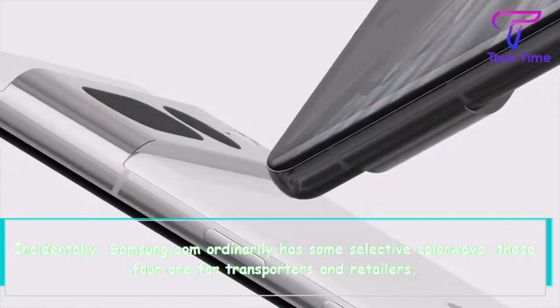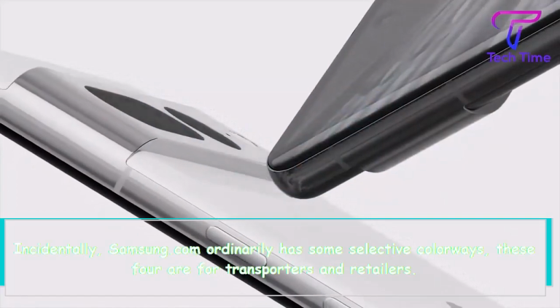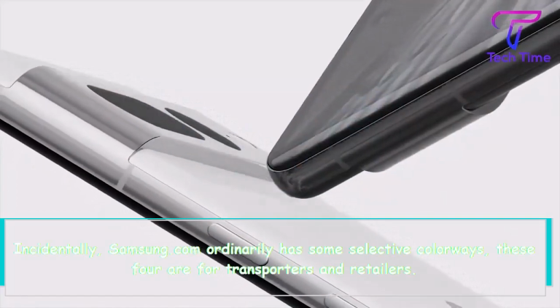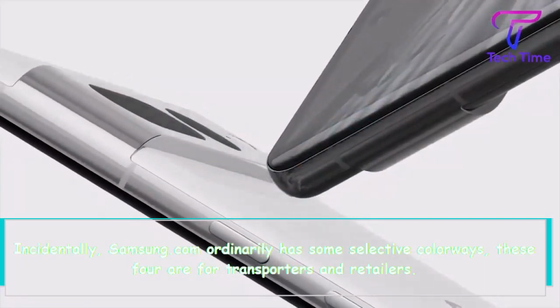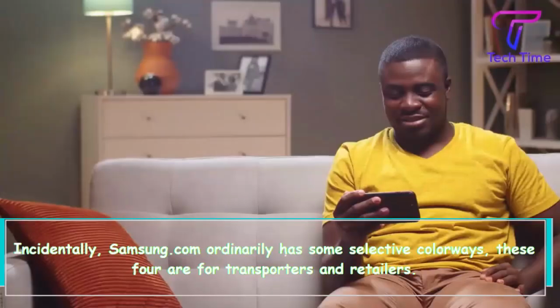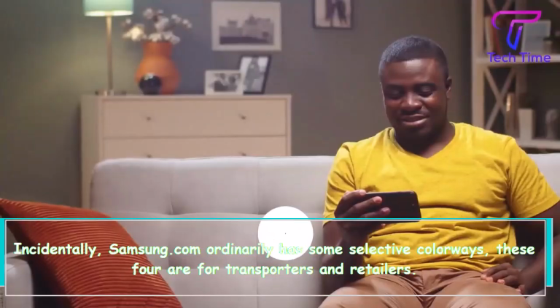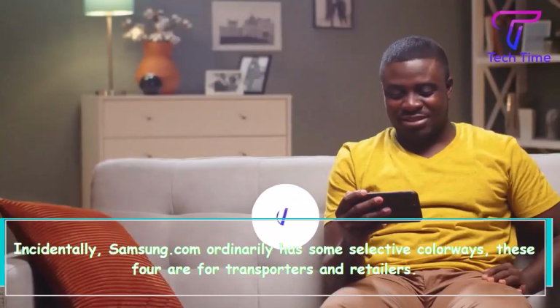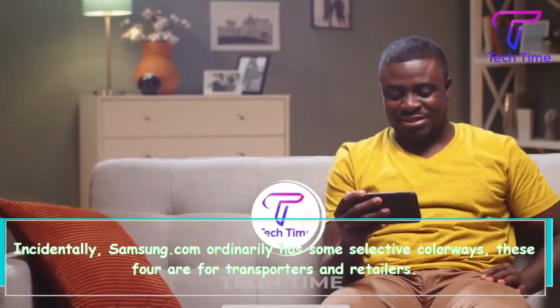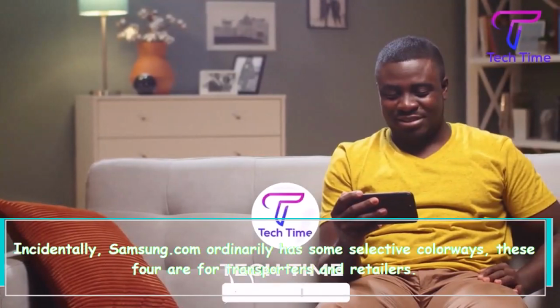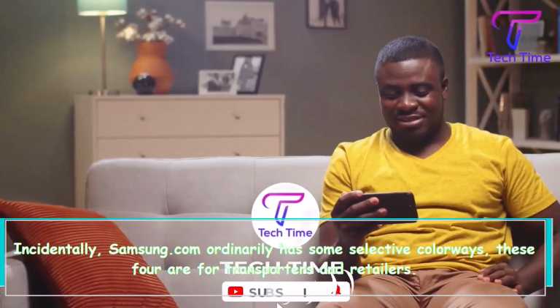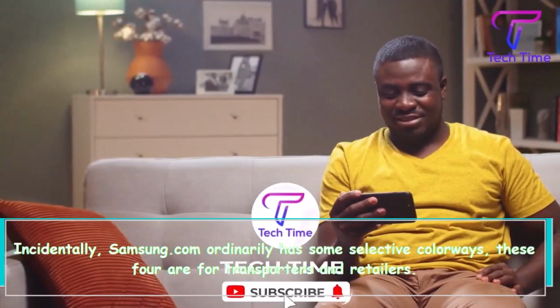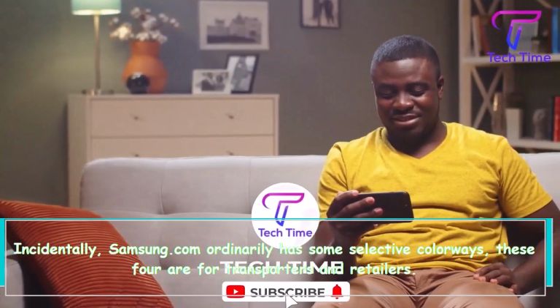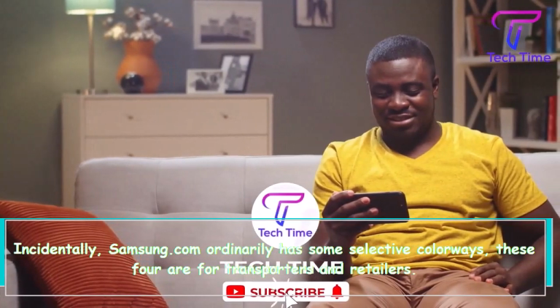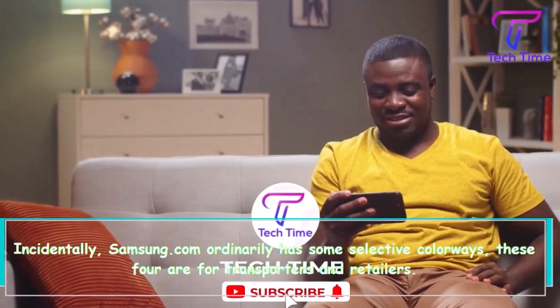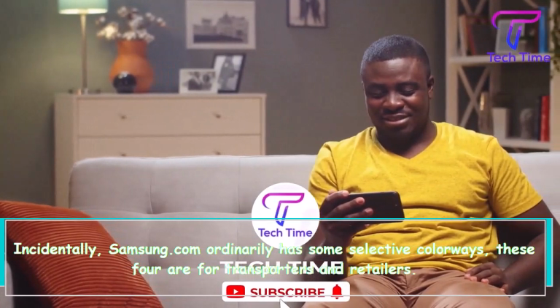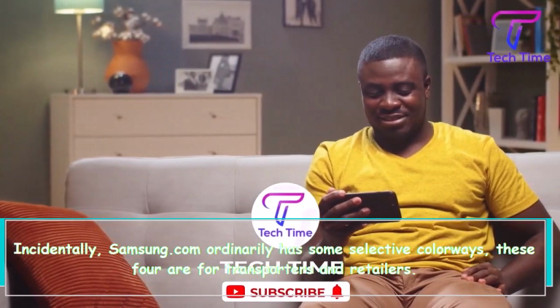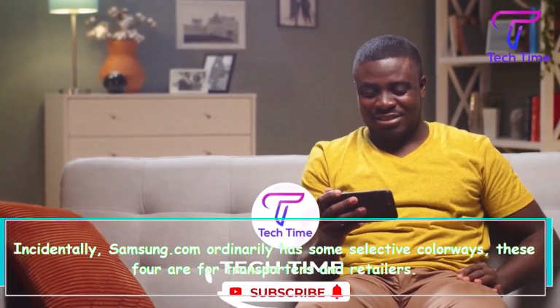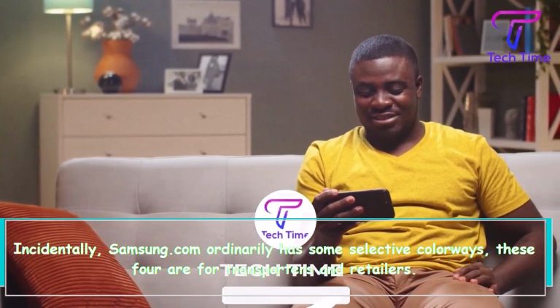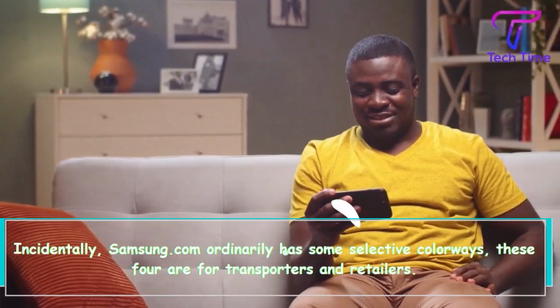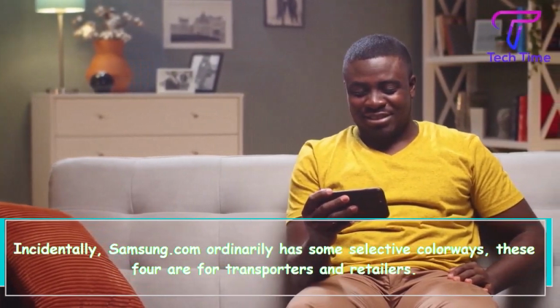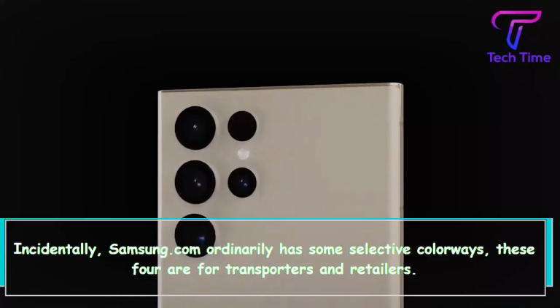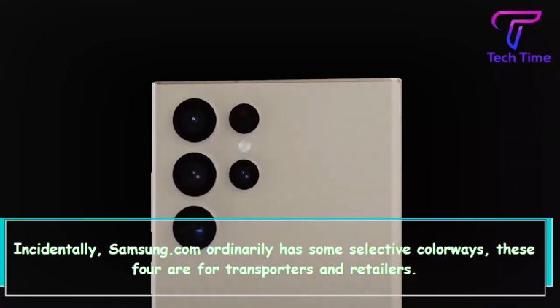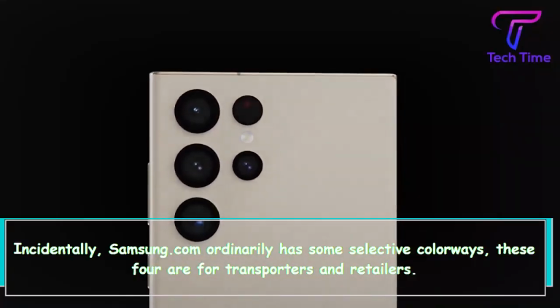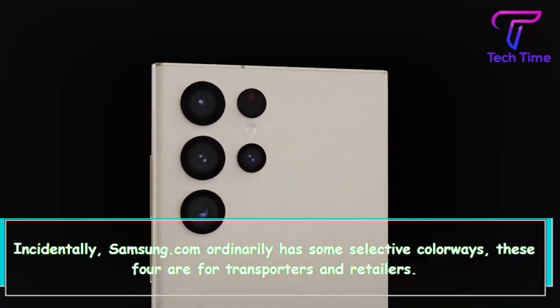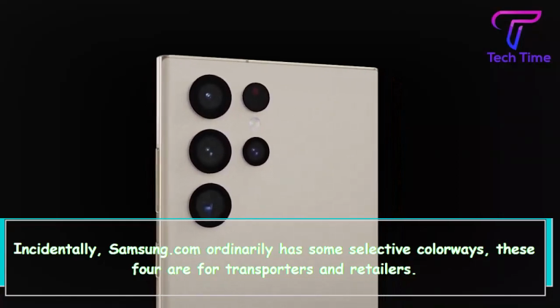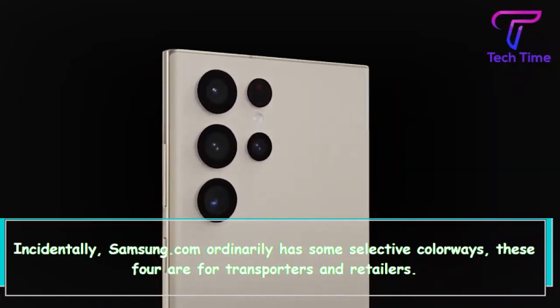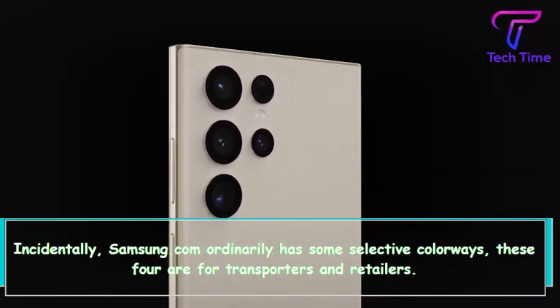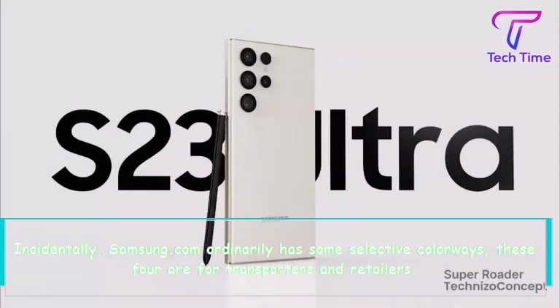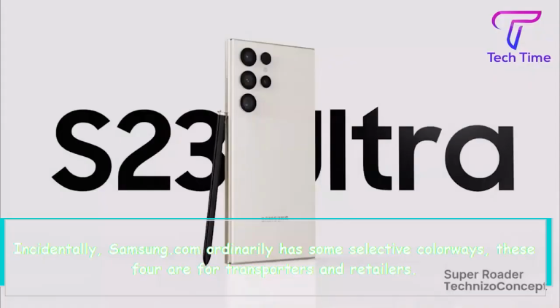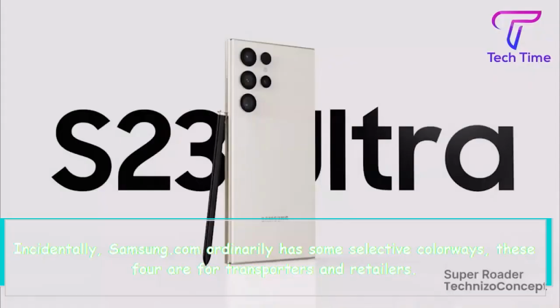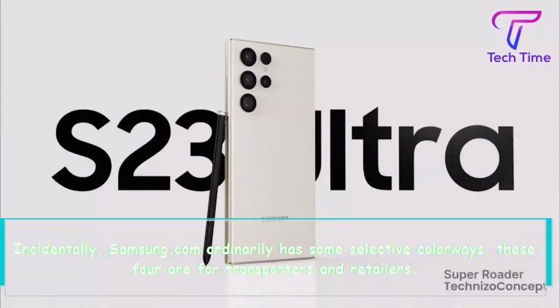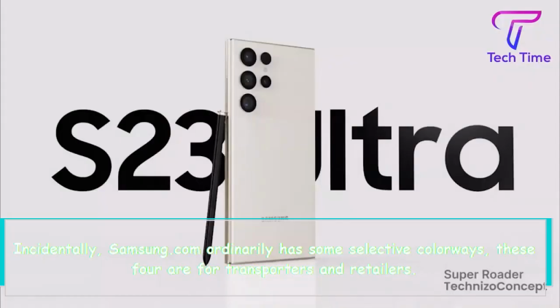Incidentally, Samsung.com ordinarily has some exclusive colorways — these 4 are for carriers and retailers.